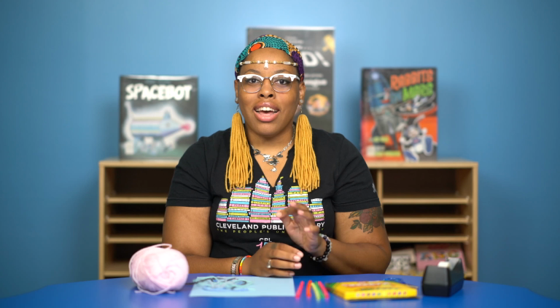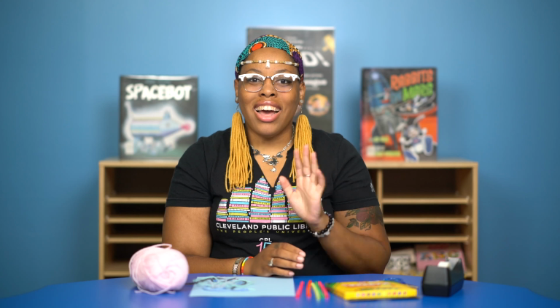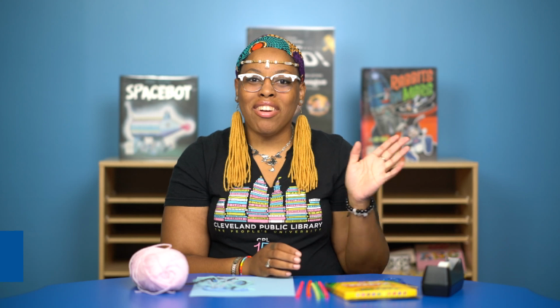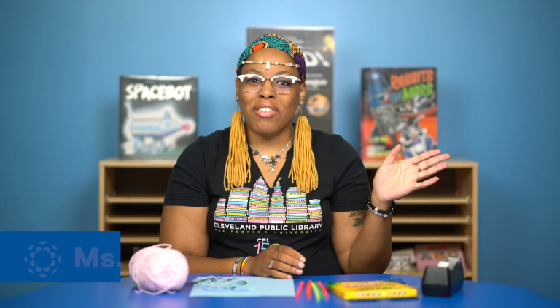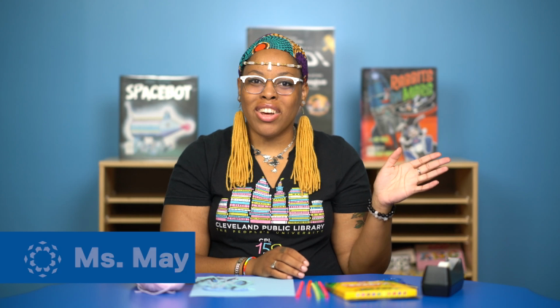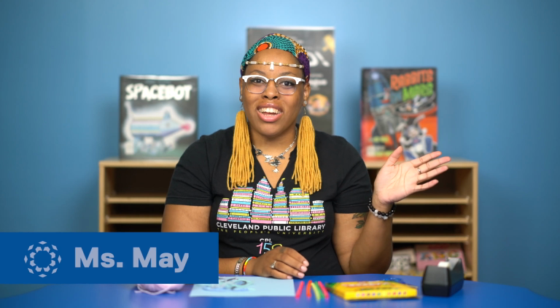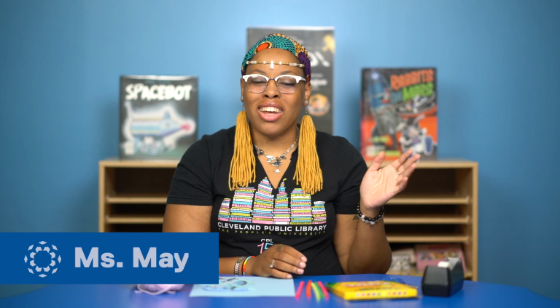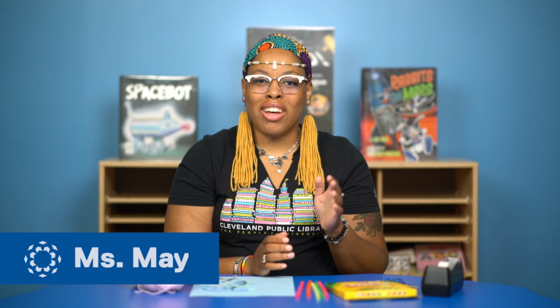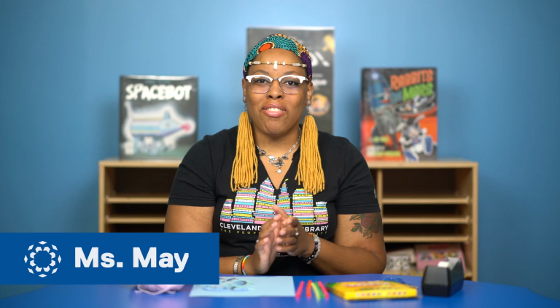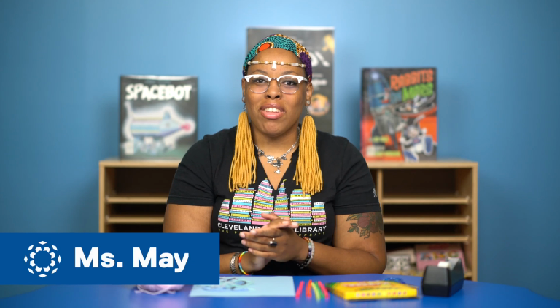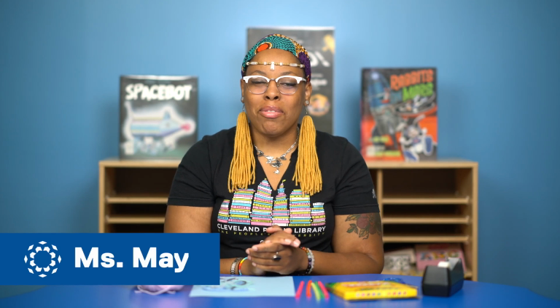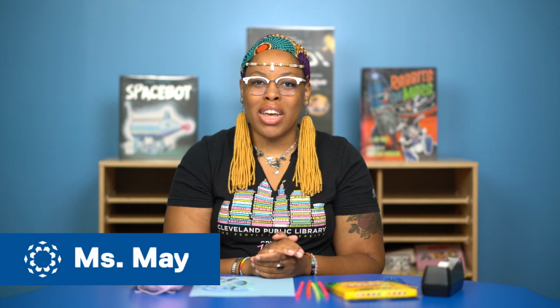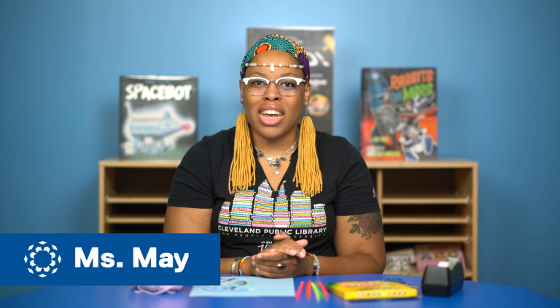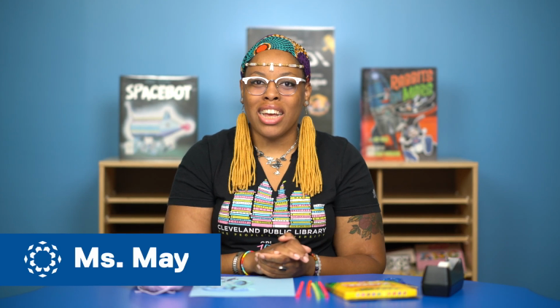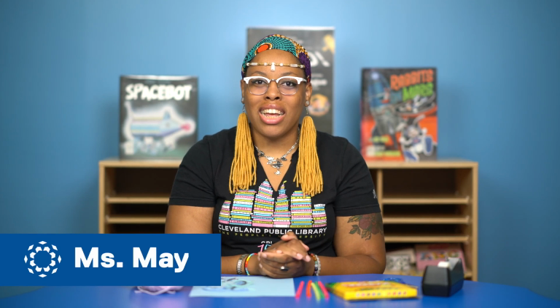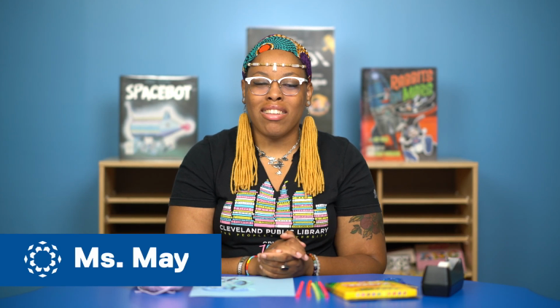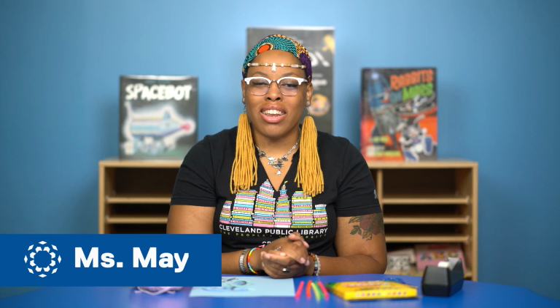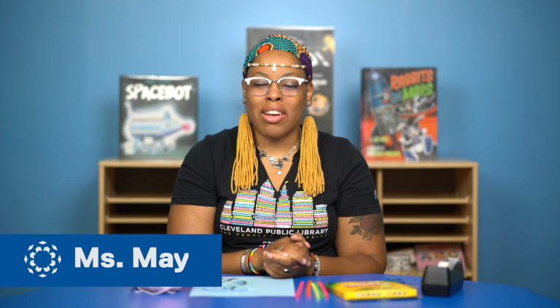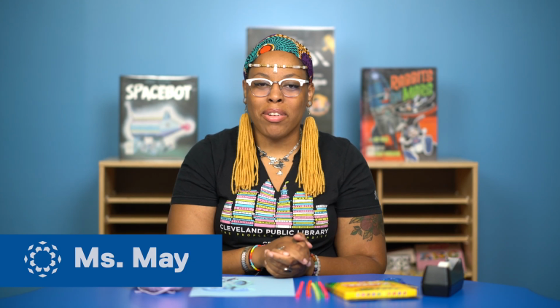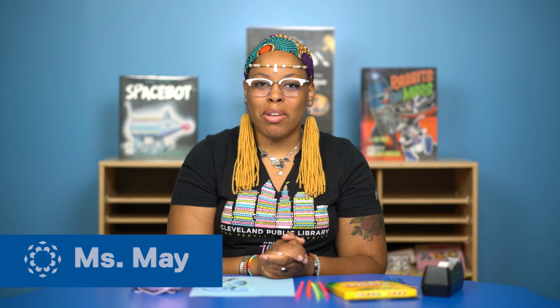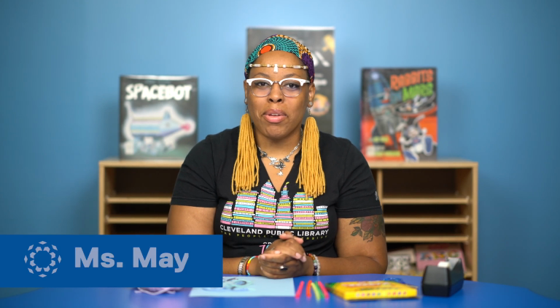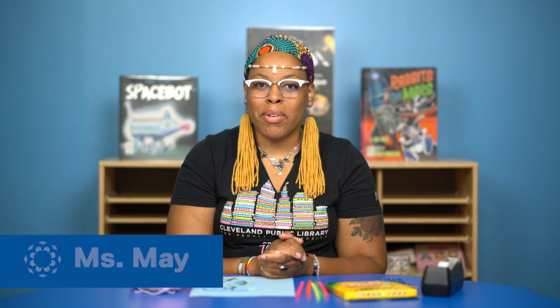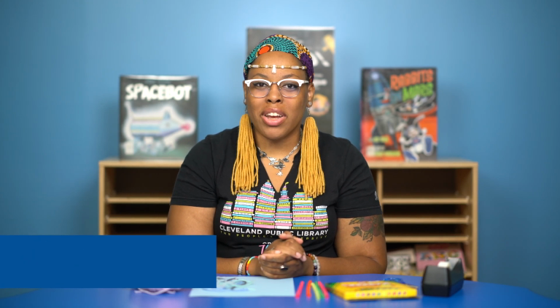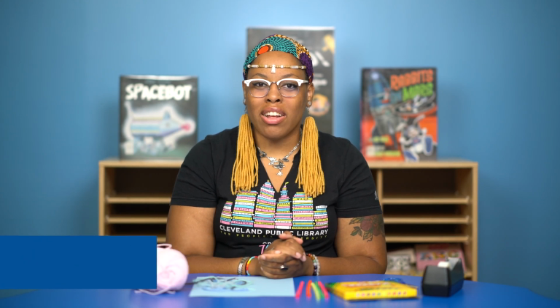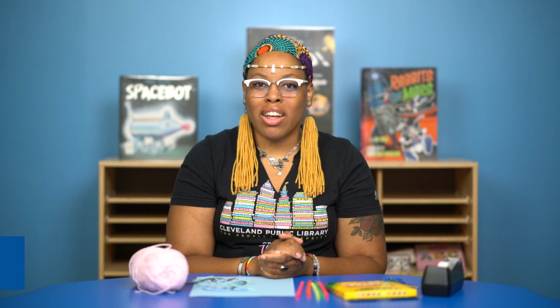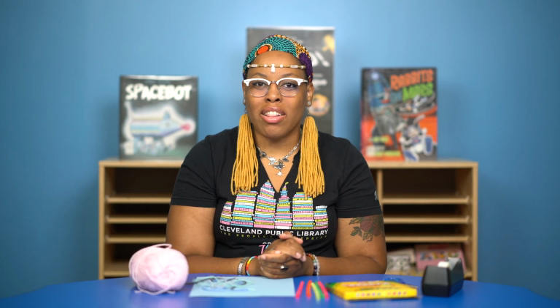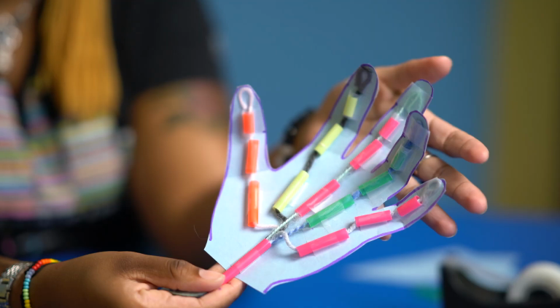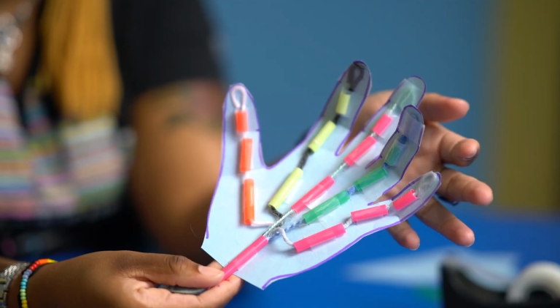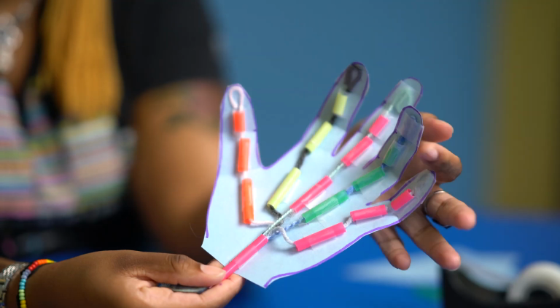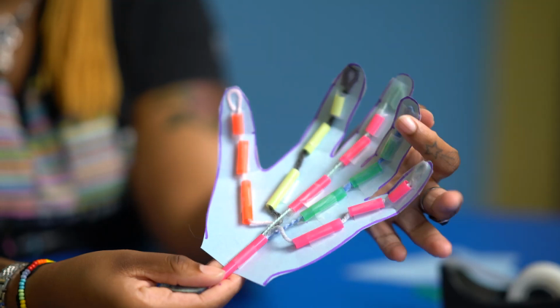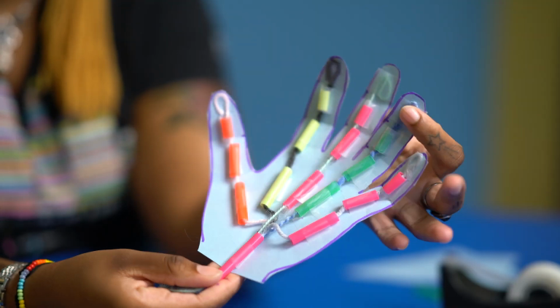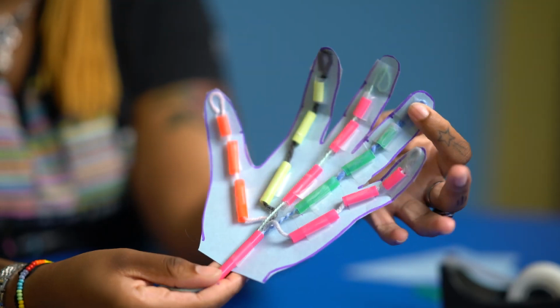Hi everybody! I'm Miss May and today we're going to be working on the robot hand.